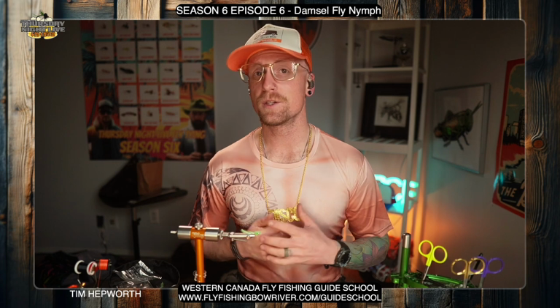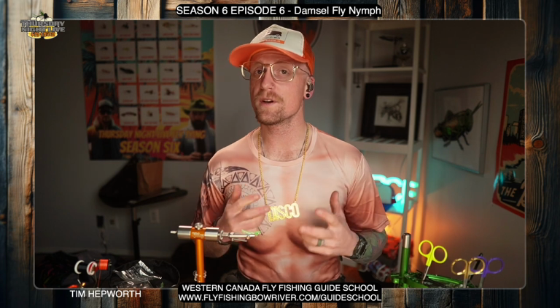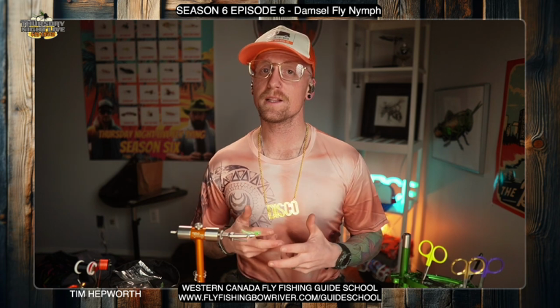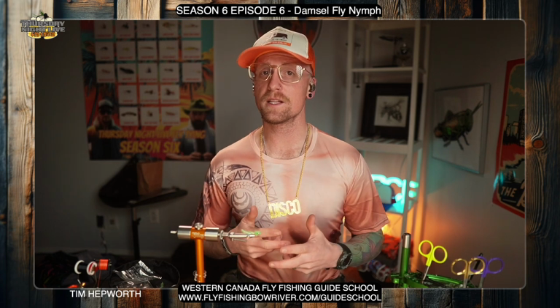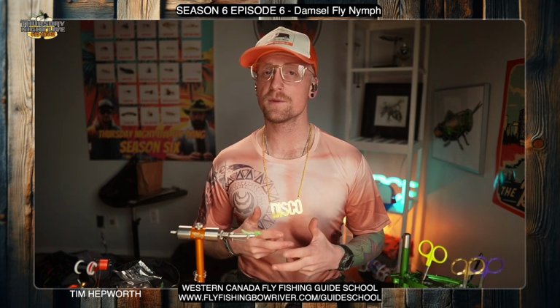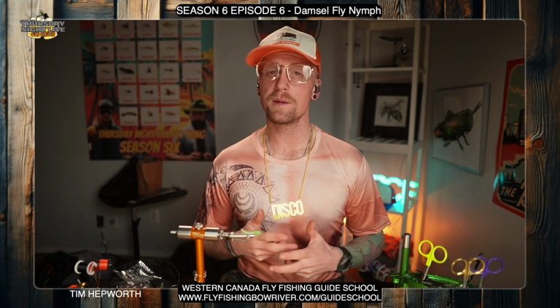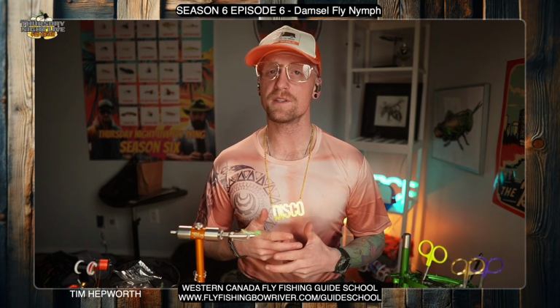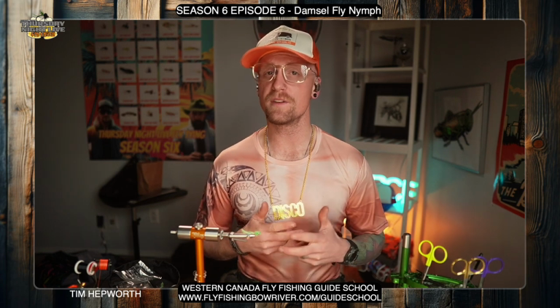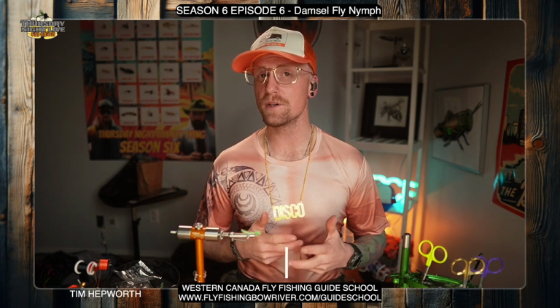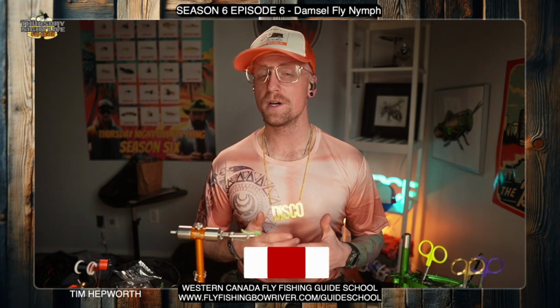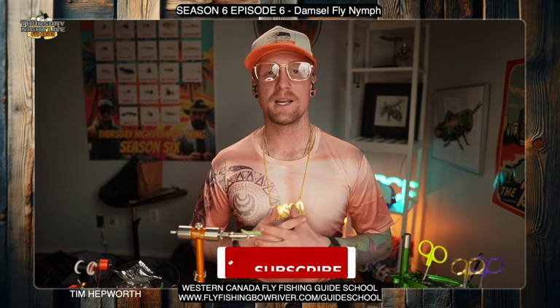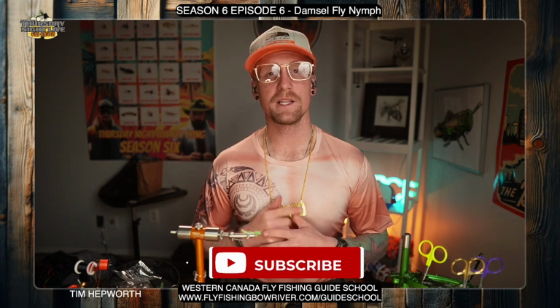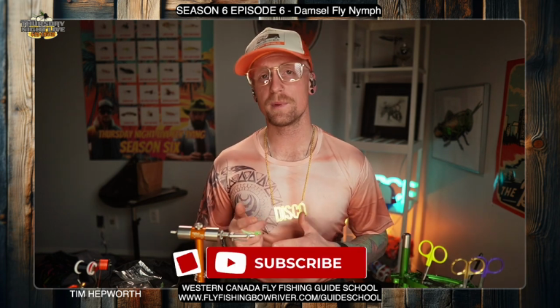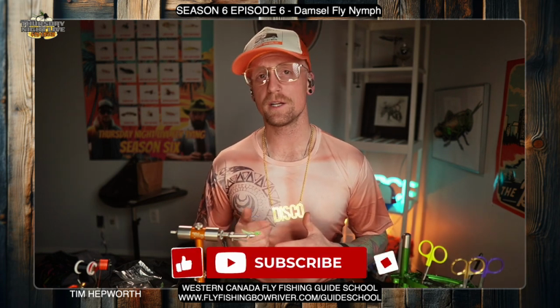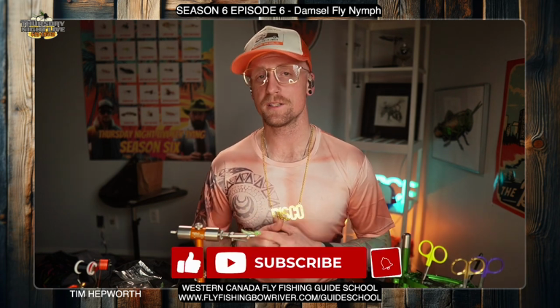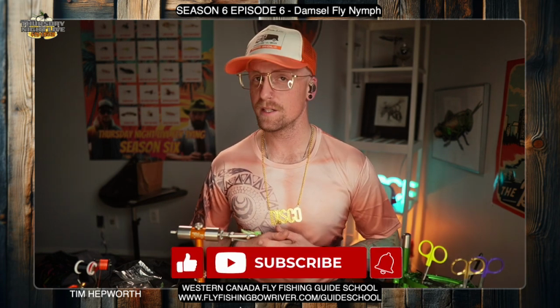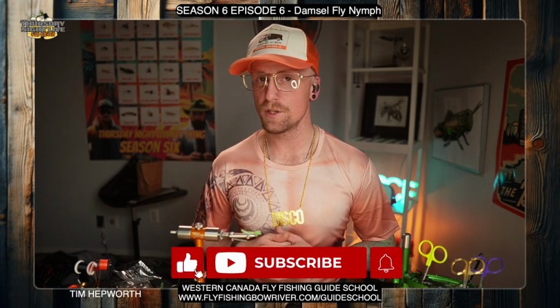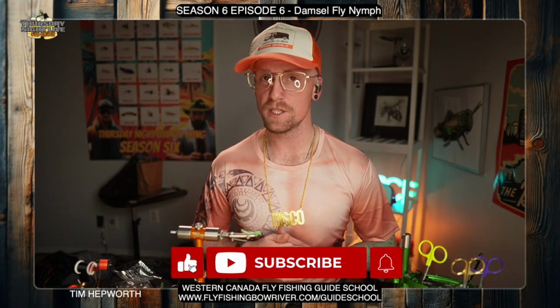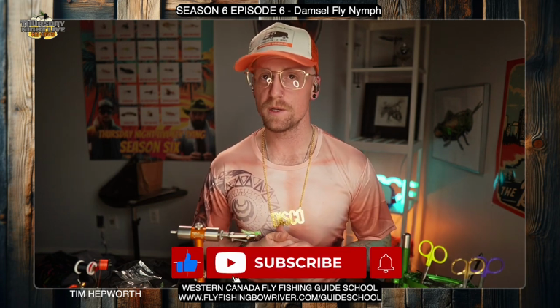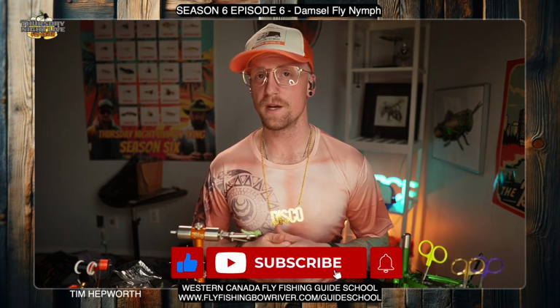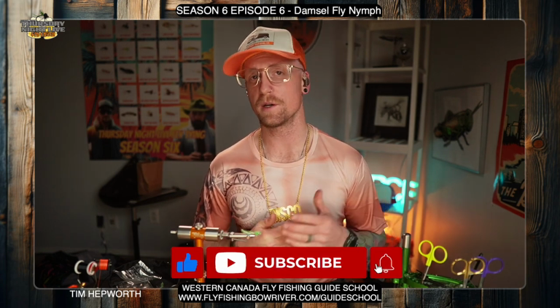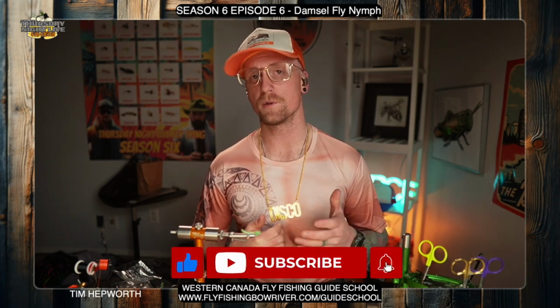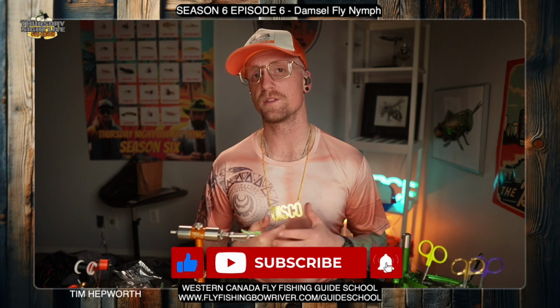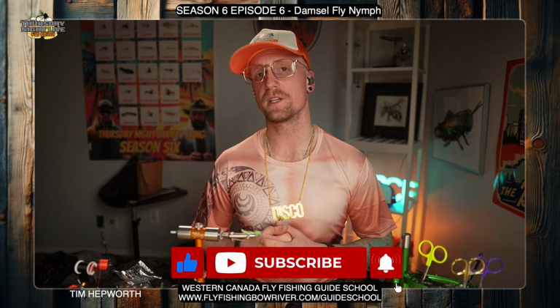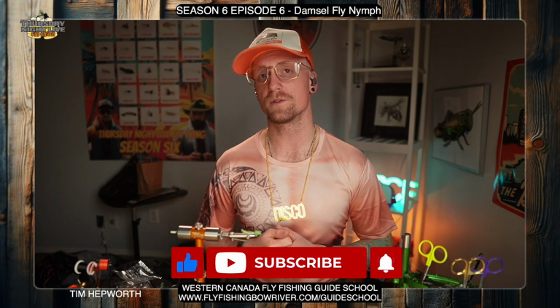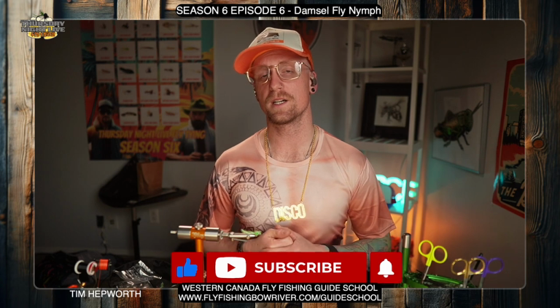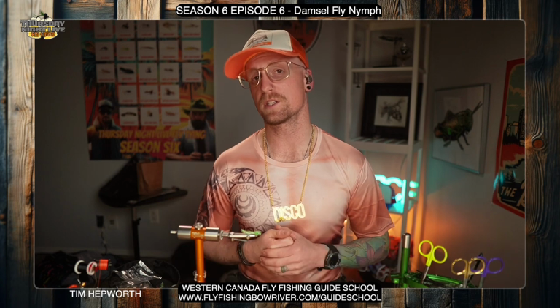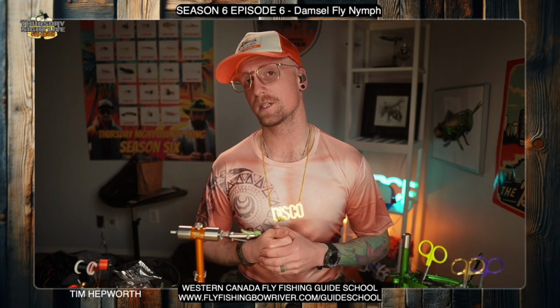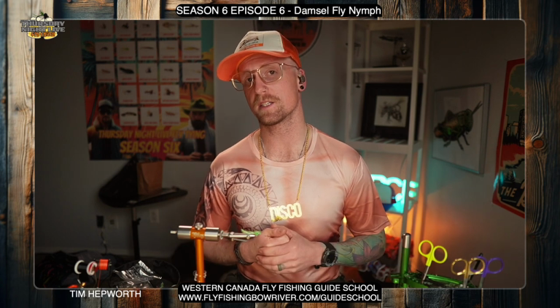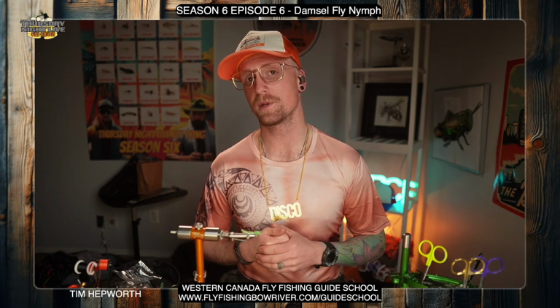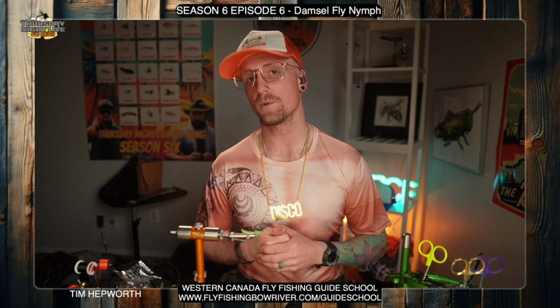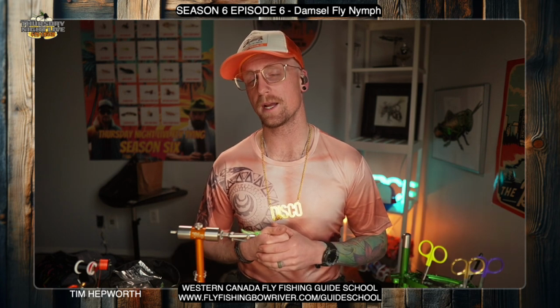Don't forget to like and subscribe to this video. Hit the little bell icon — it's going to let you know next week when we have a couple more of these Quick Ties coming your way.